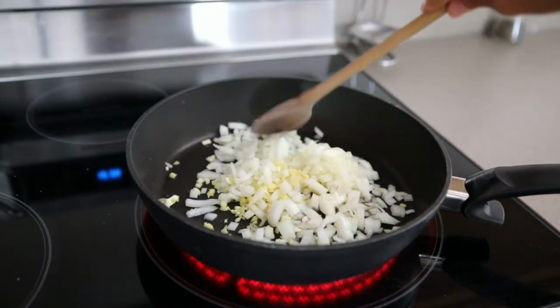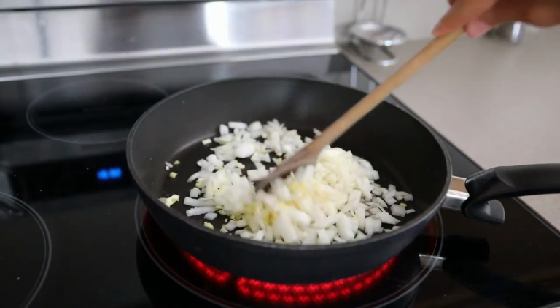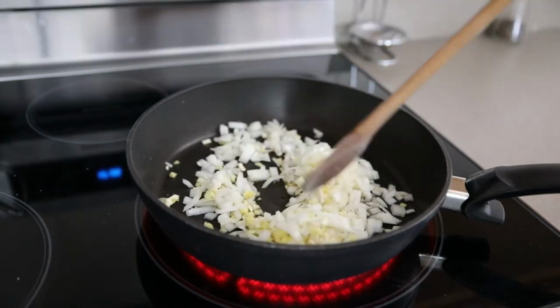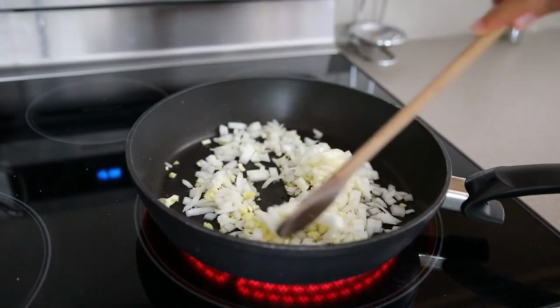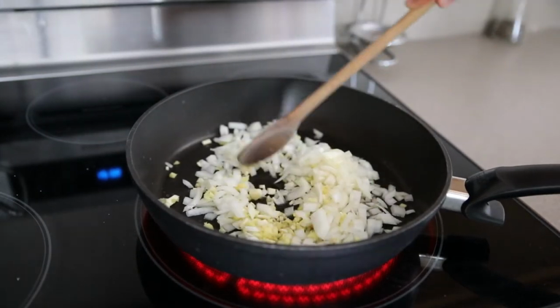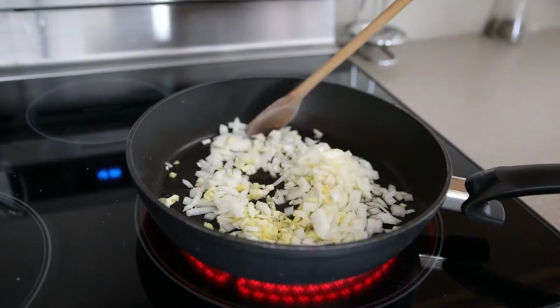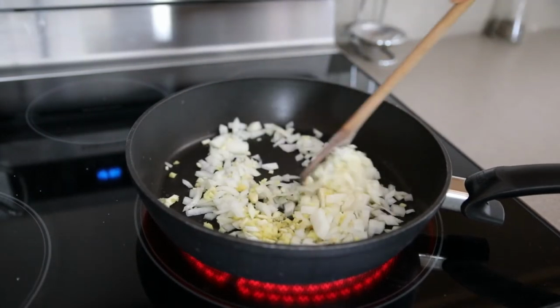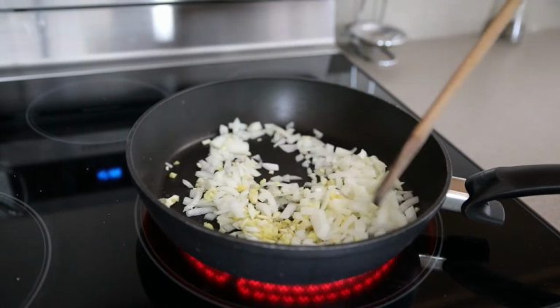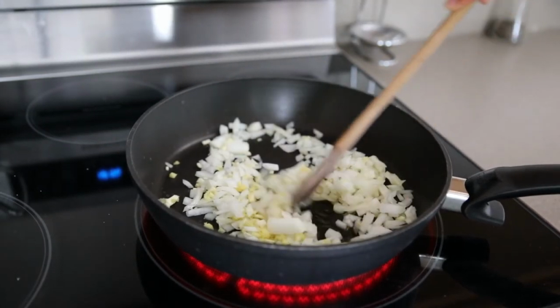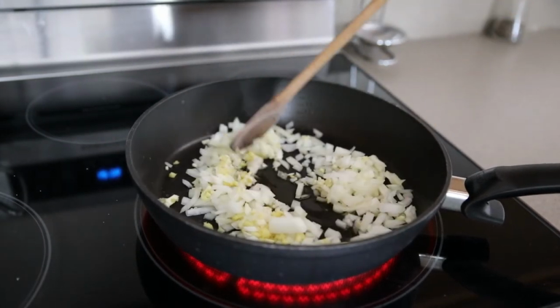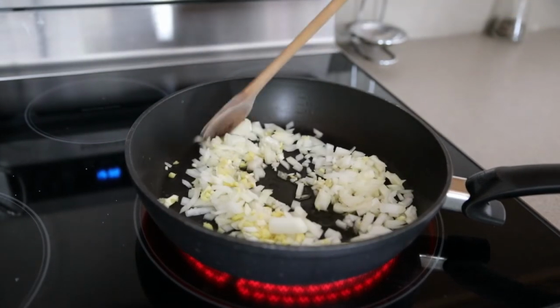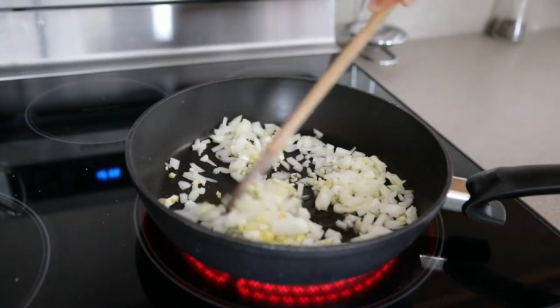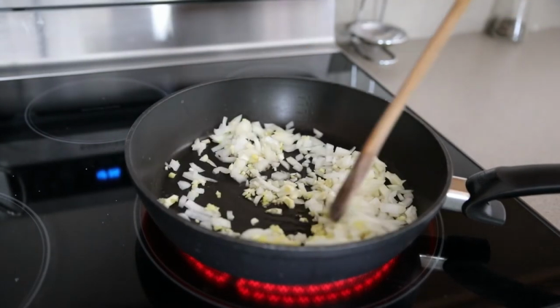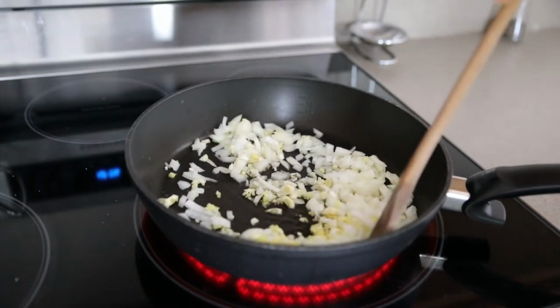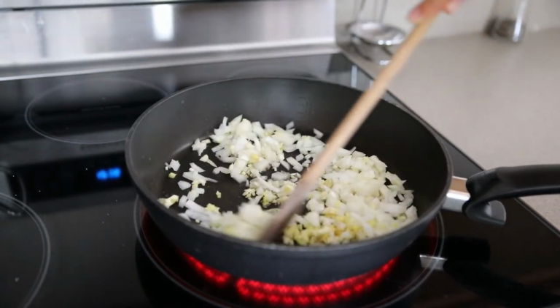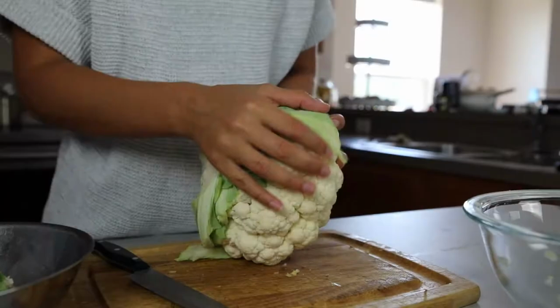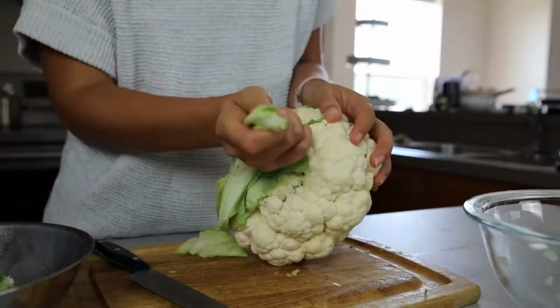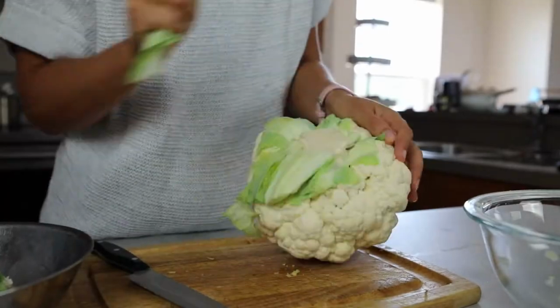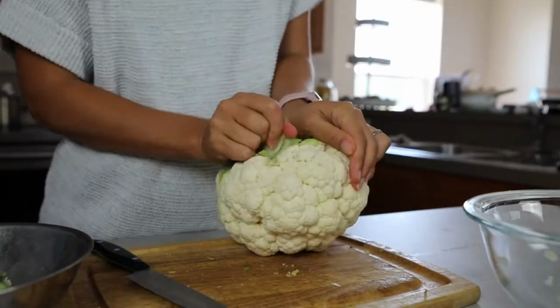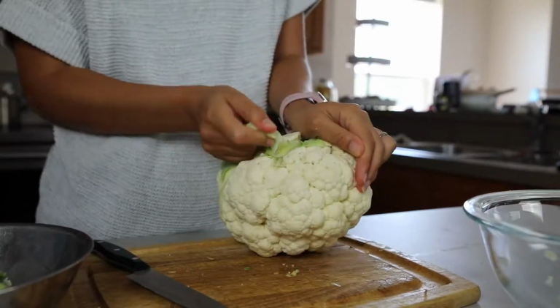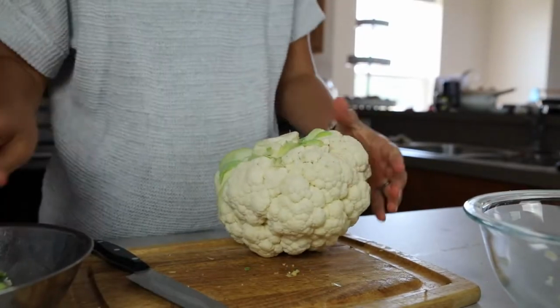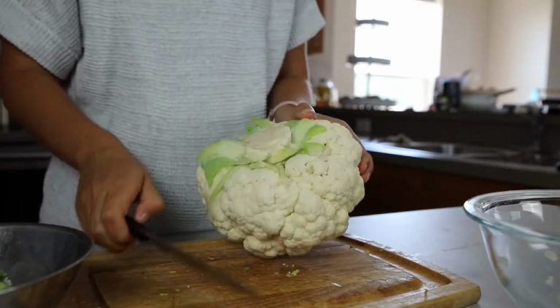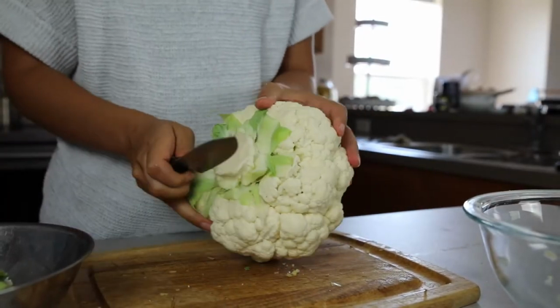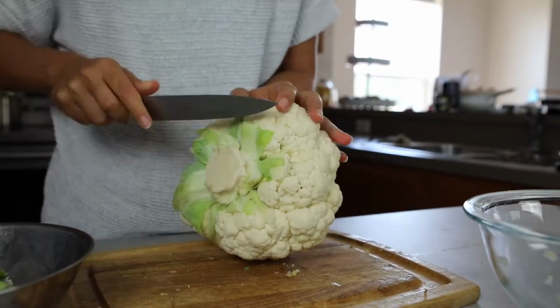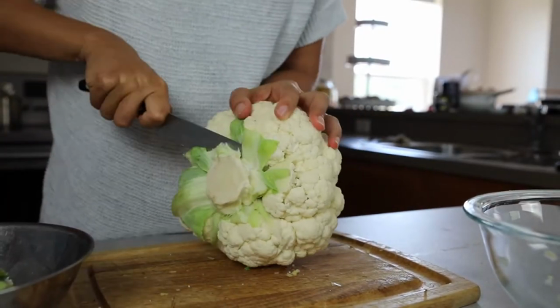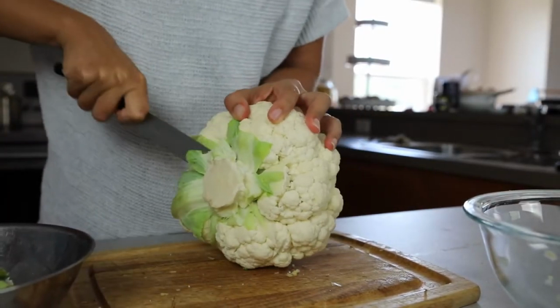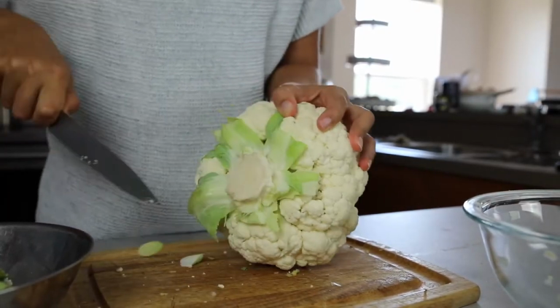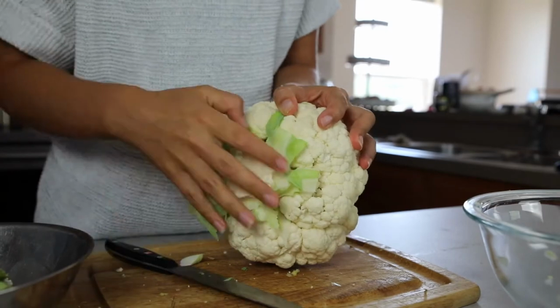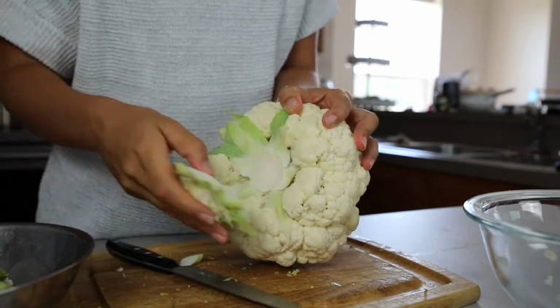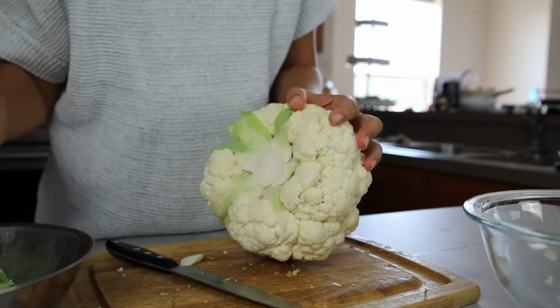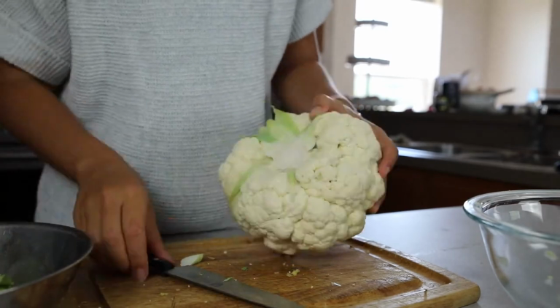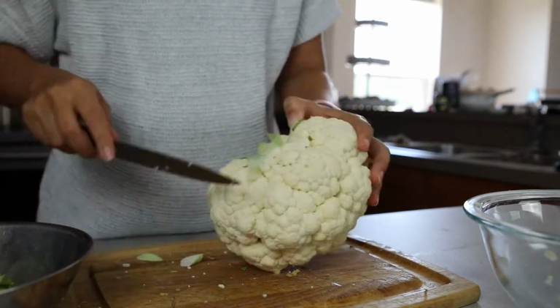In the meantime, divide one cauliflower head into bite-sized florets.